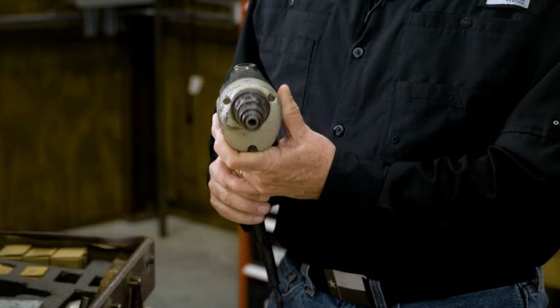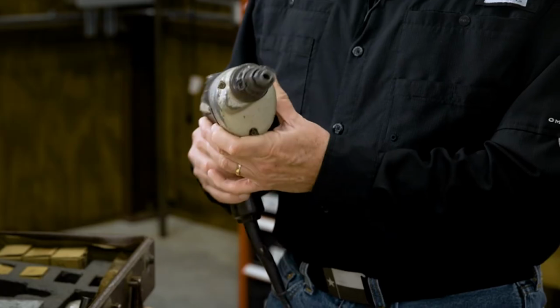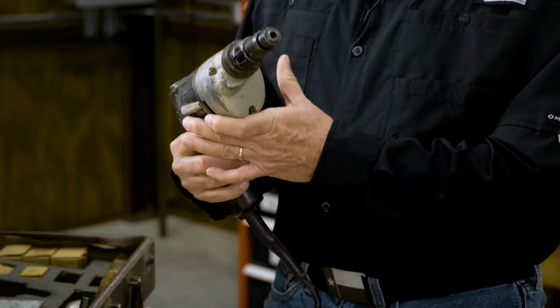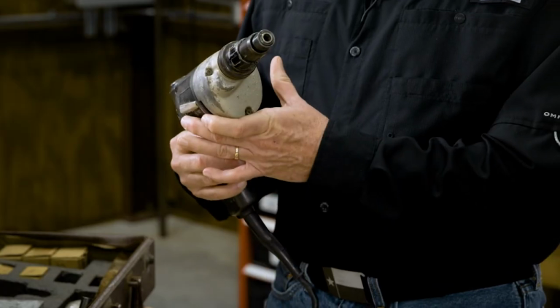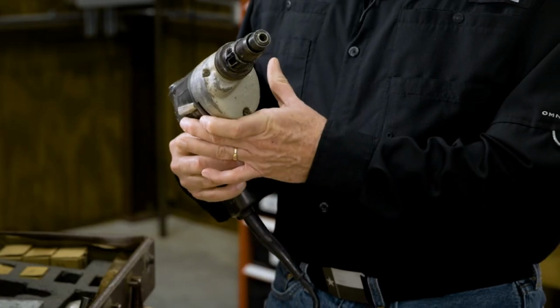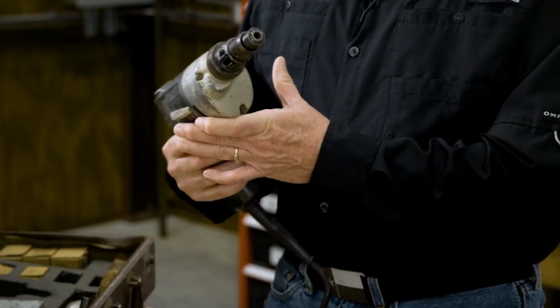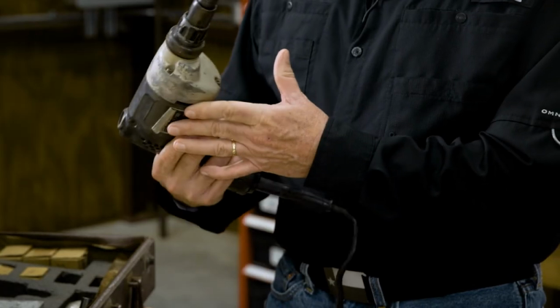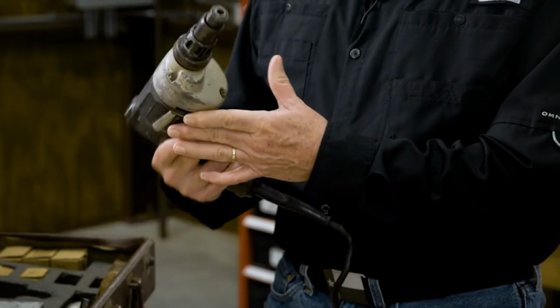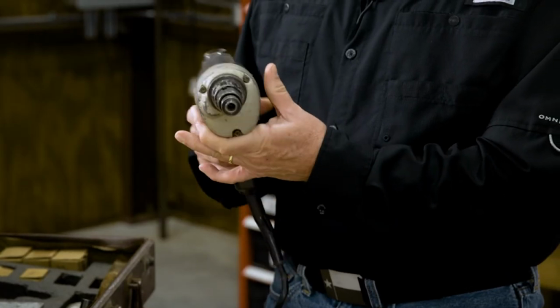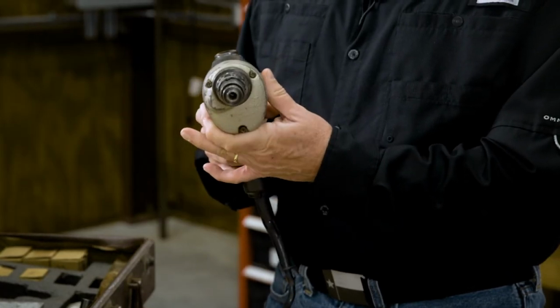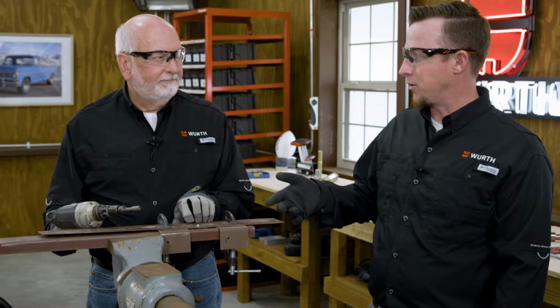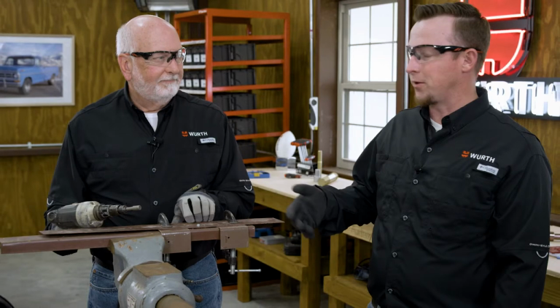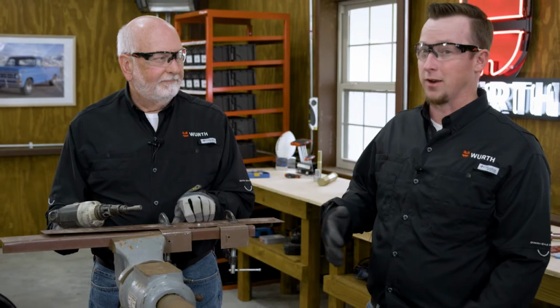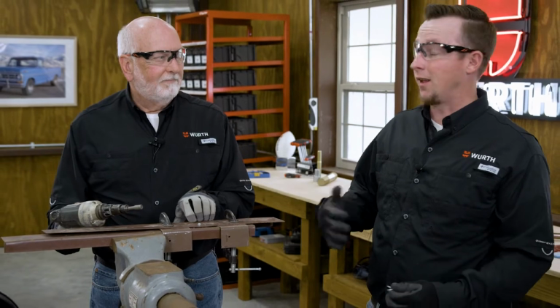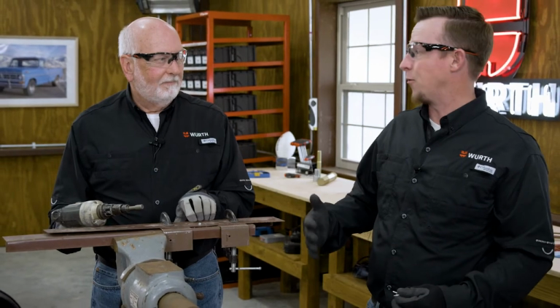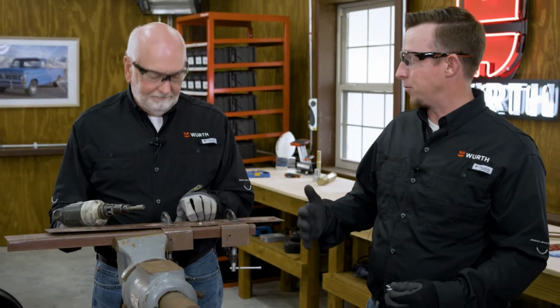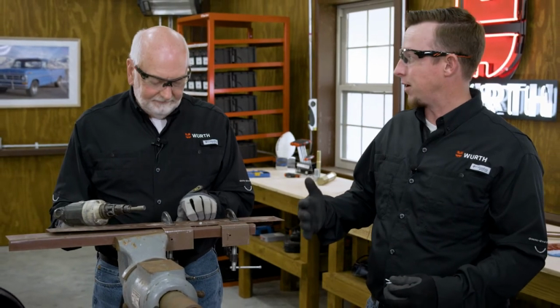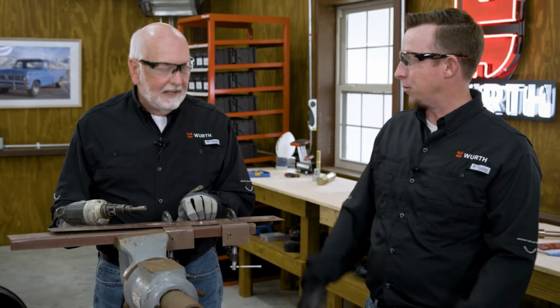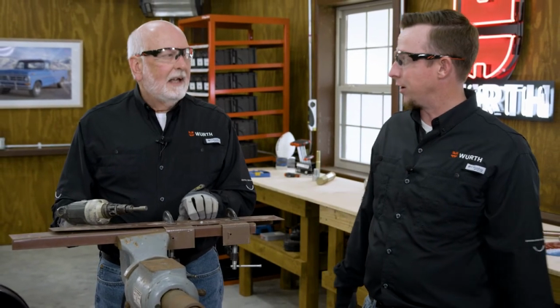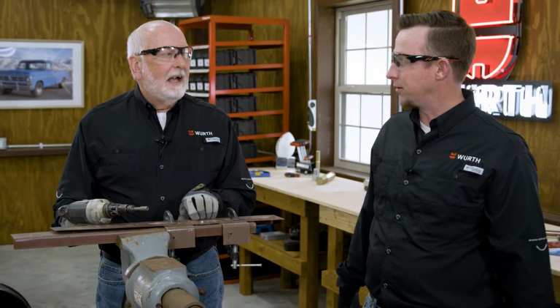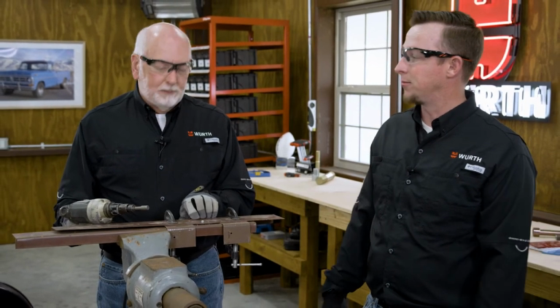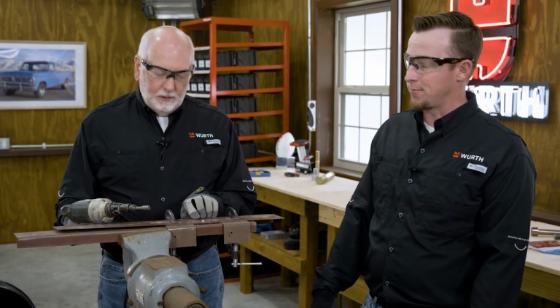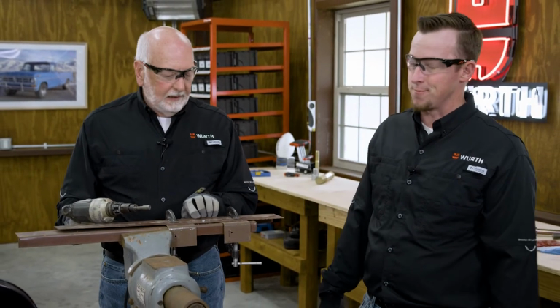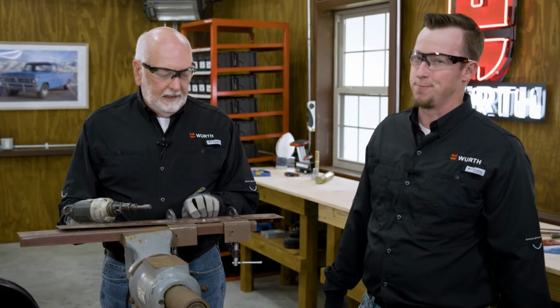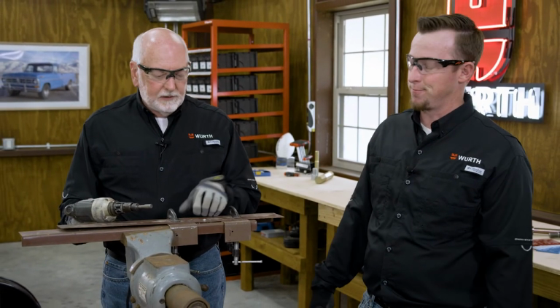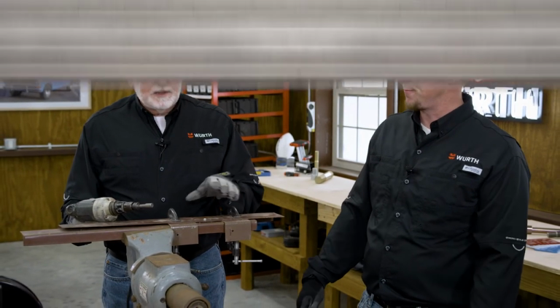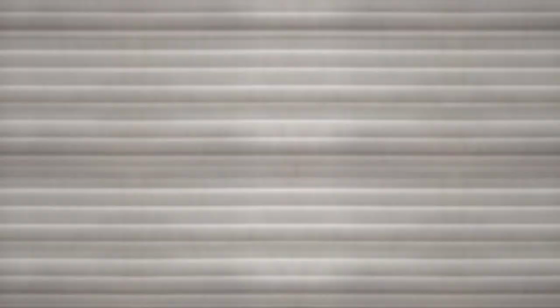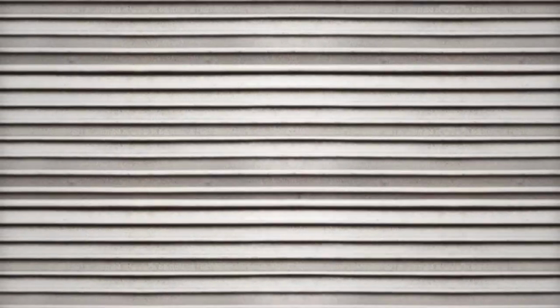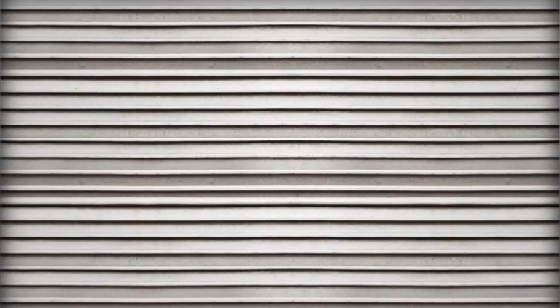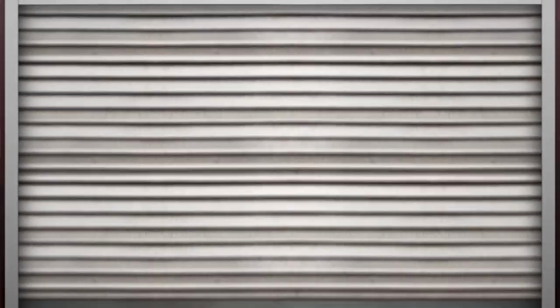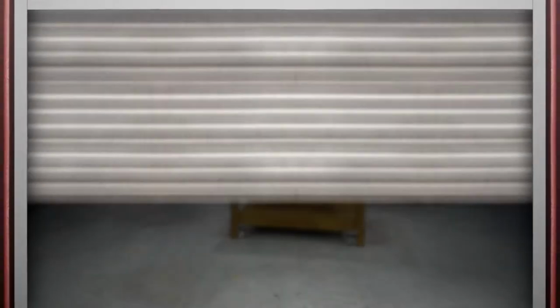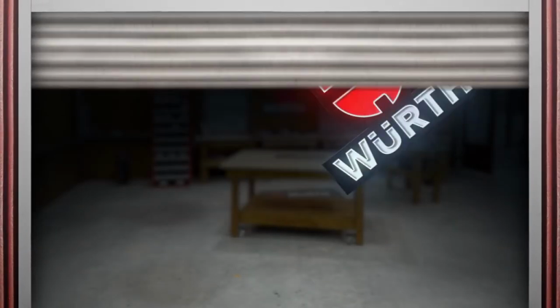And you're not just using one self-drilling screw — you're using a lot when you're making a building. And so time is everything.